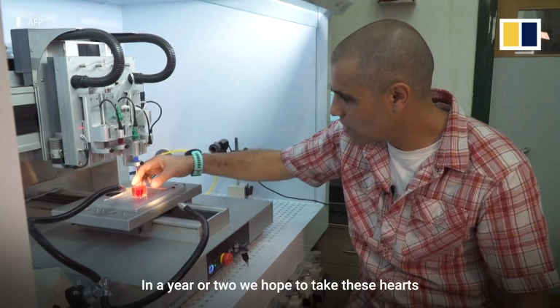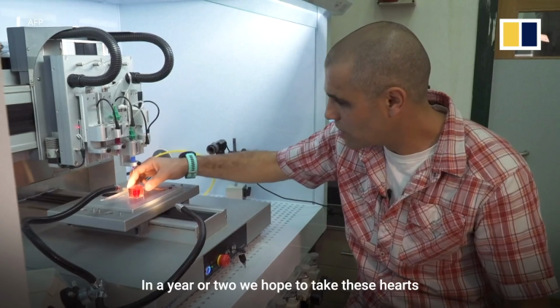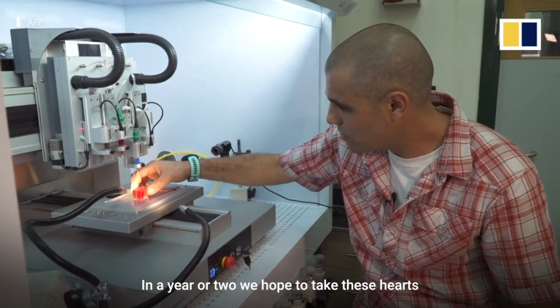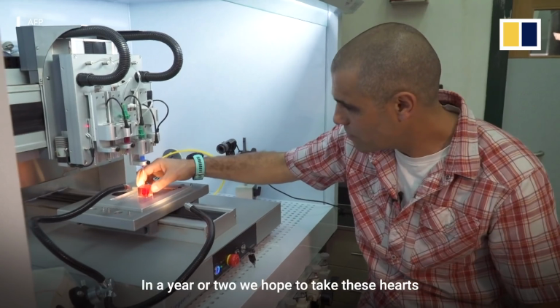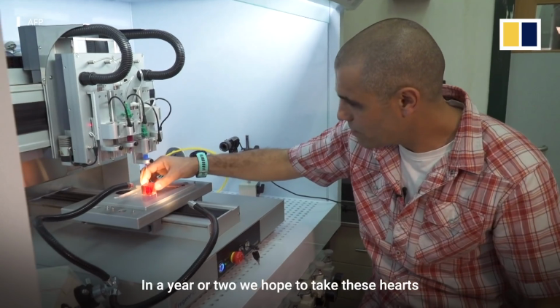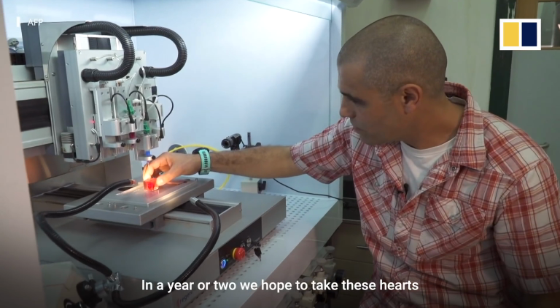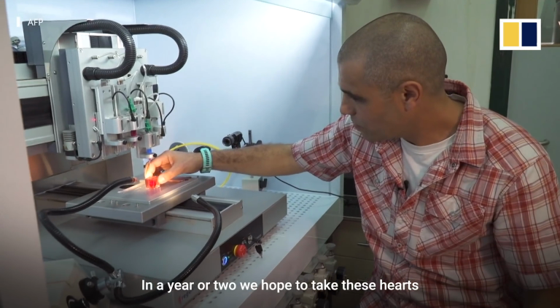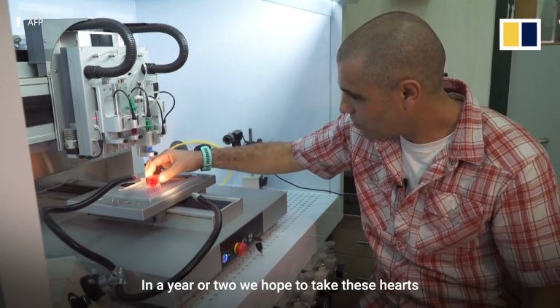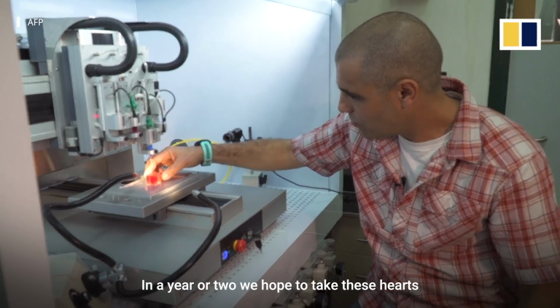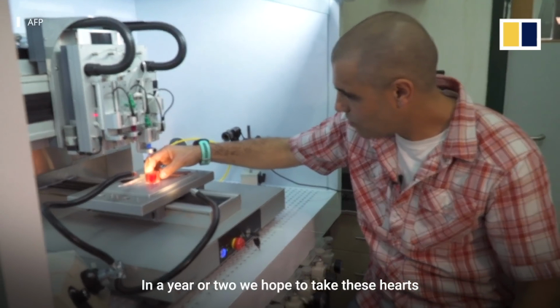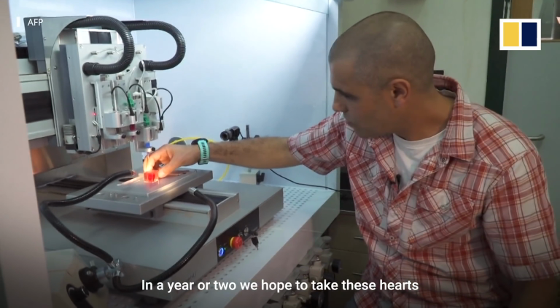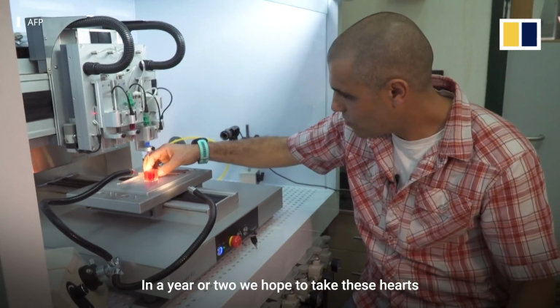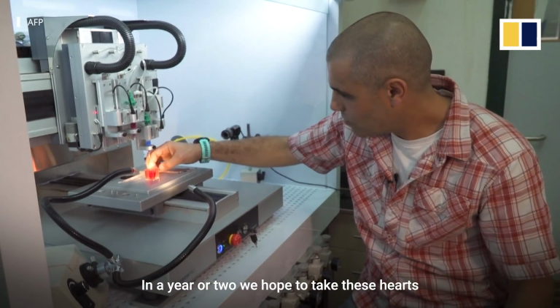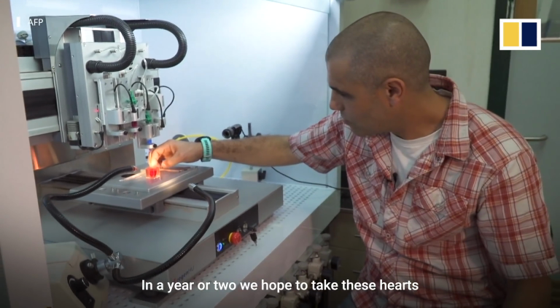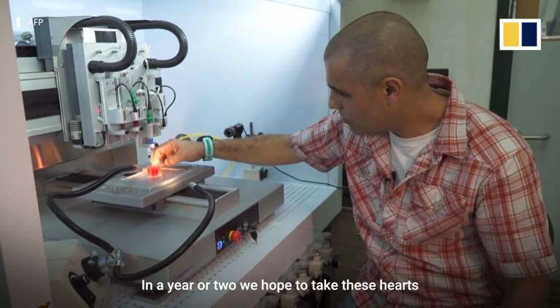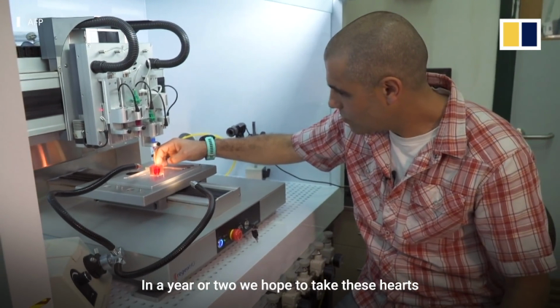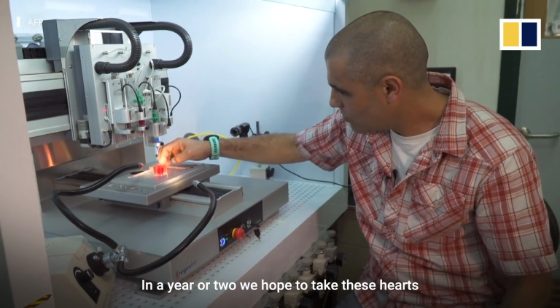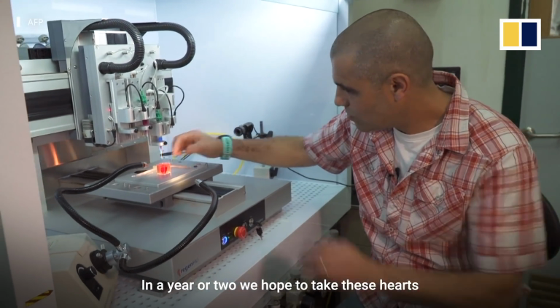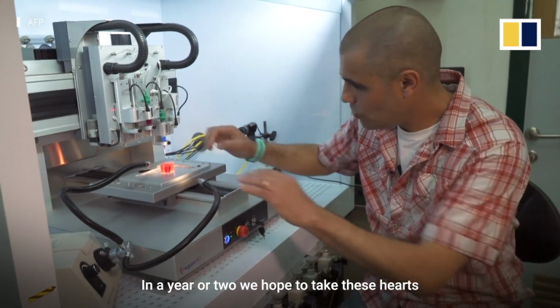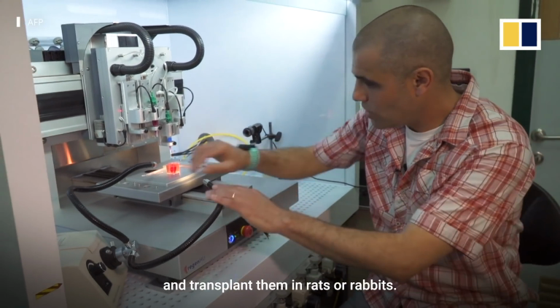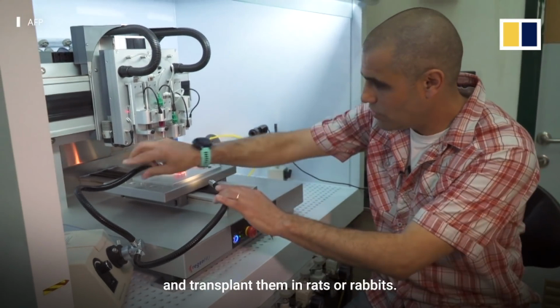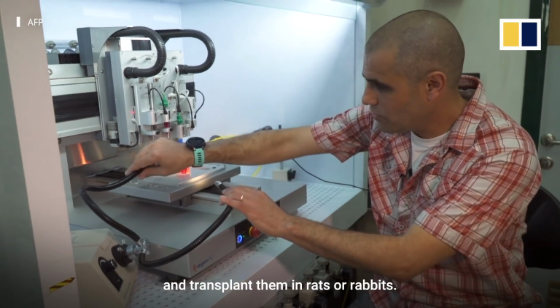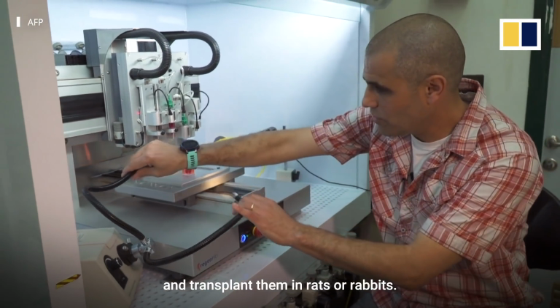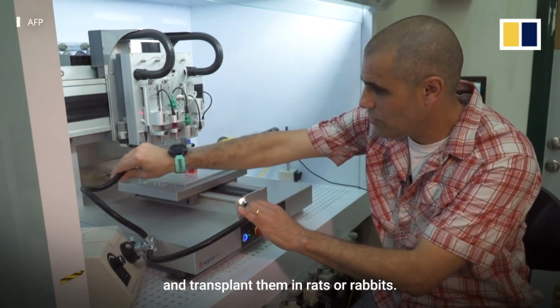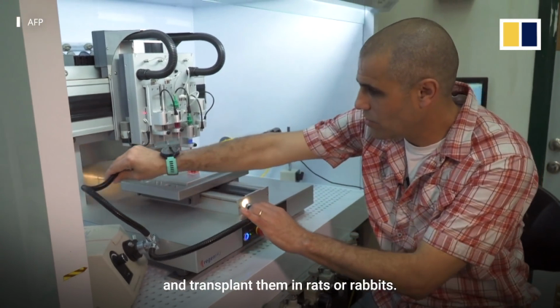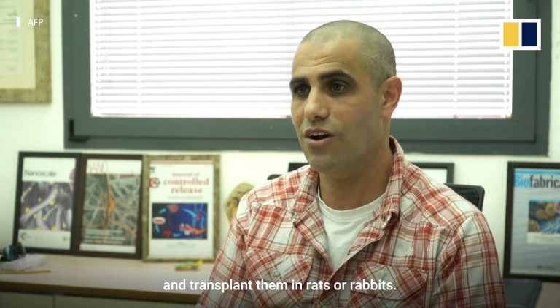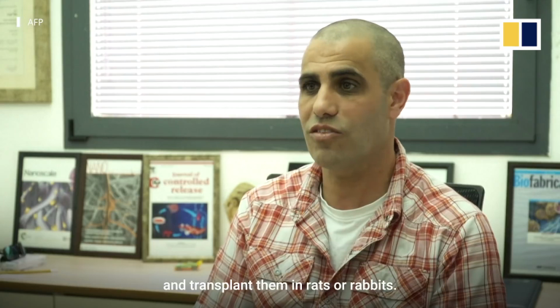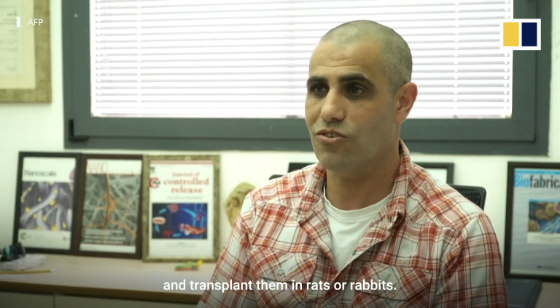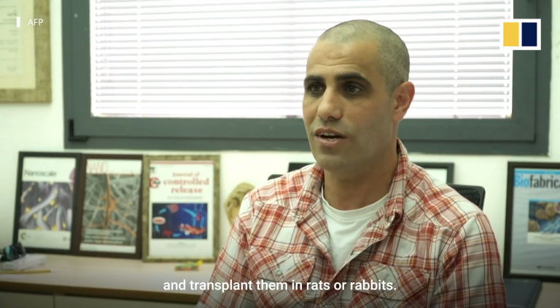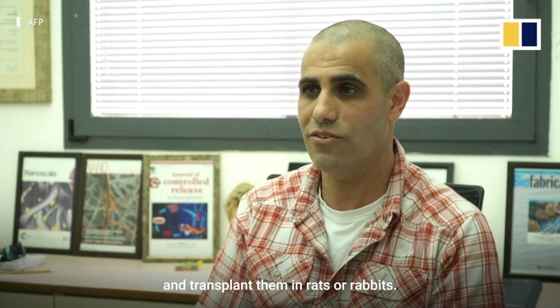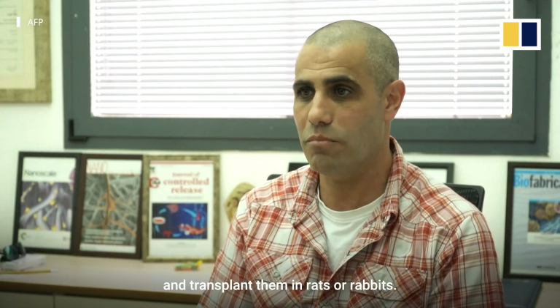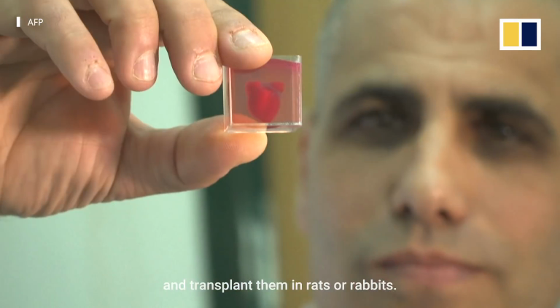In a year or two, we hope to take these hearts and transplant them in rats or rabbits.